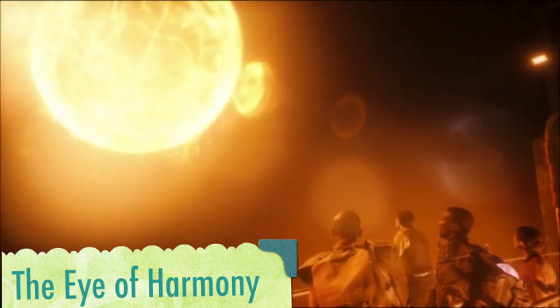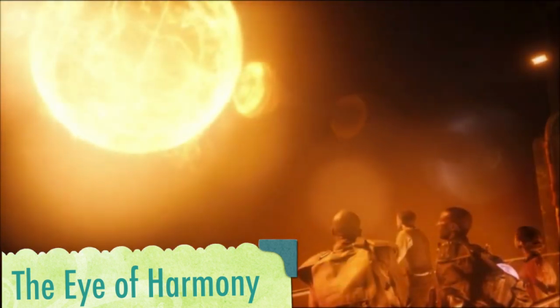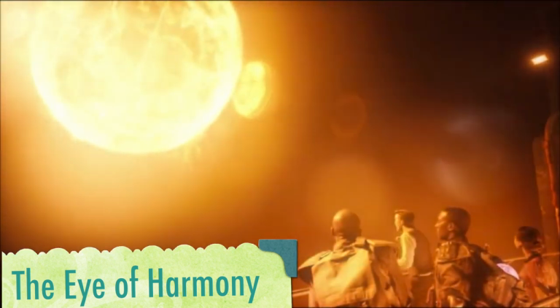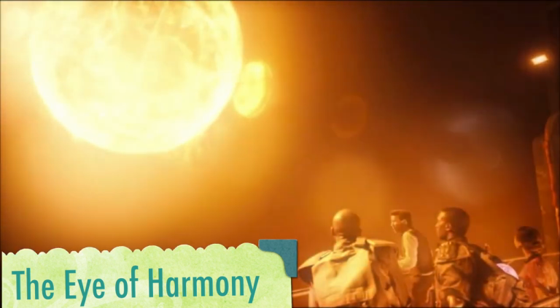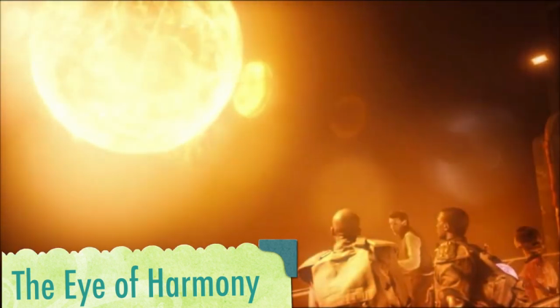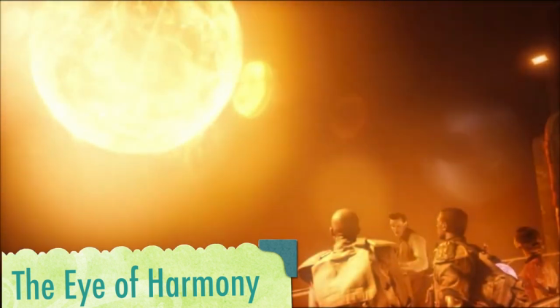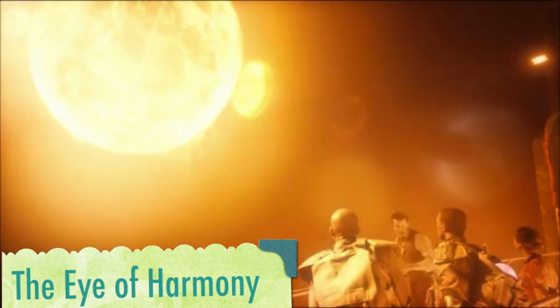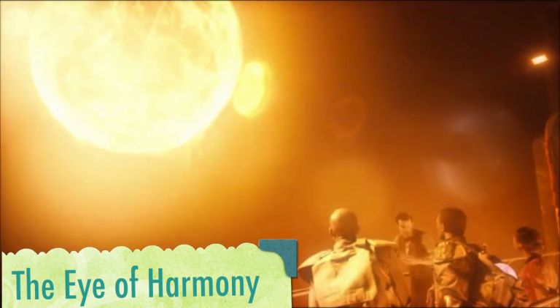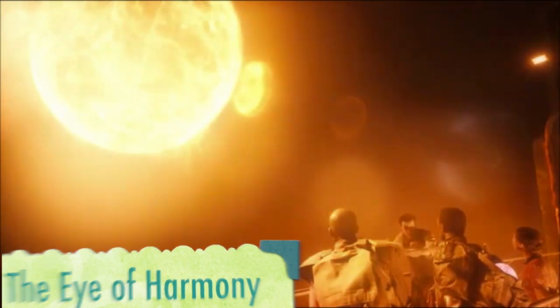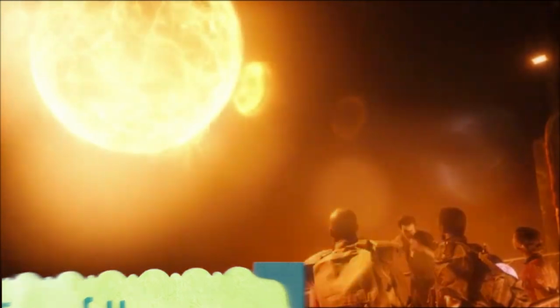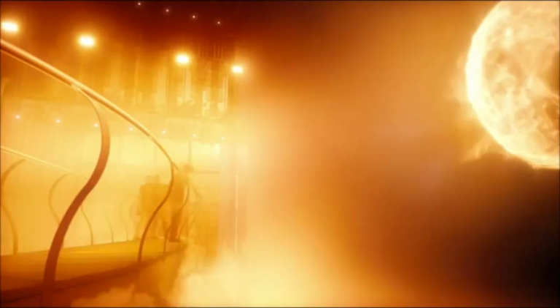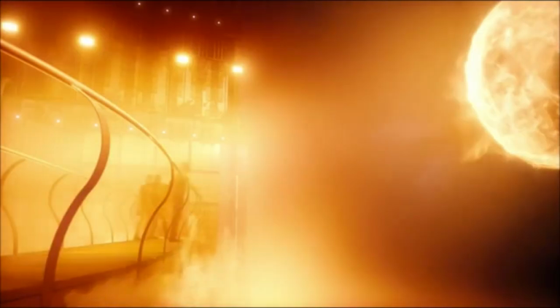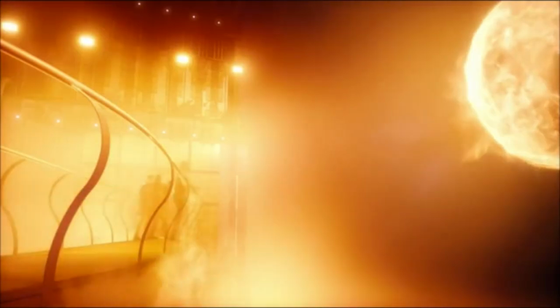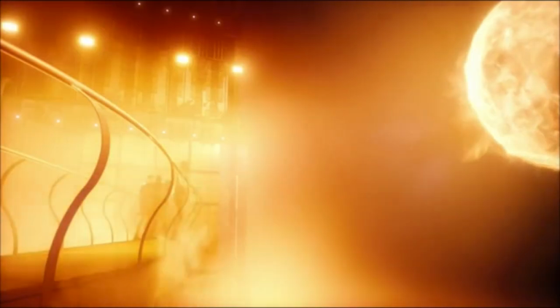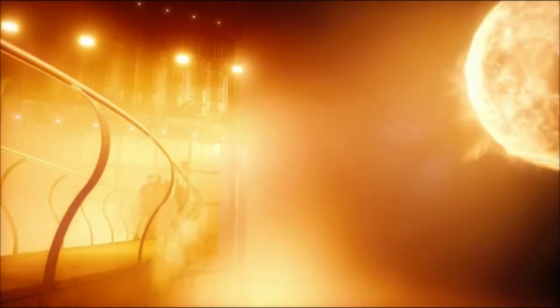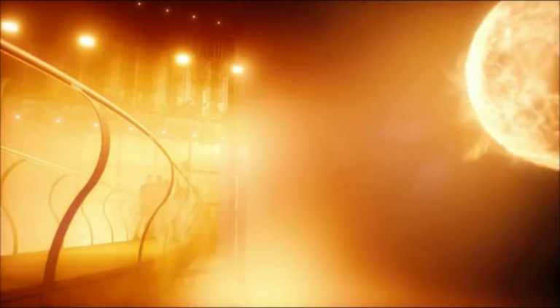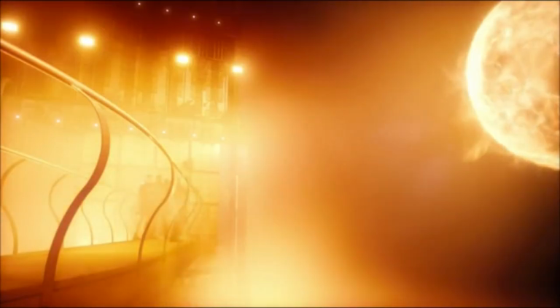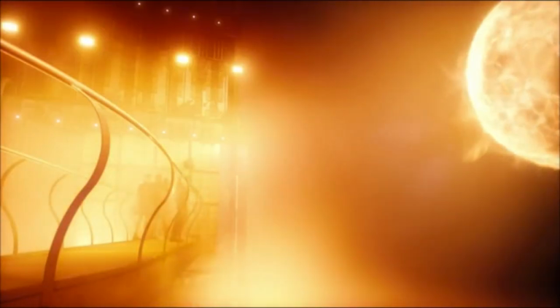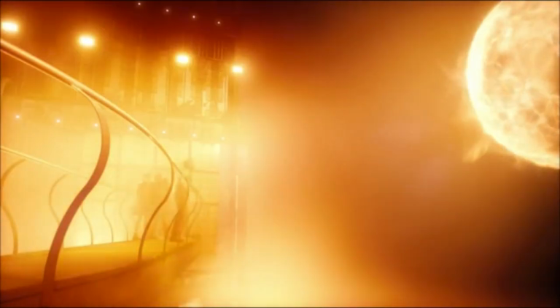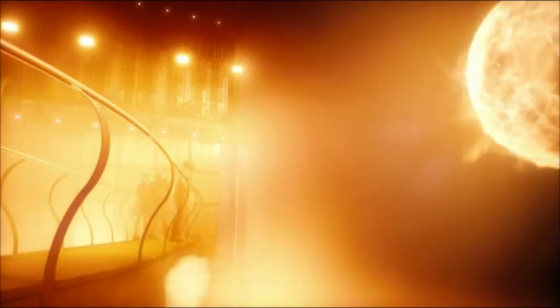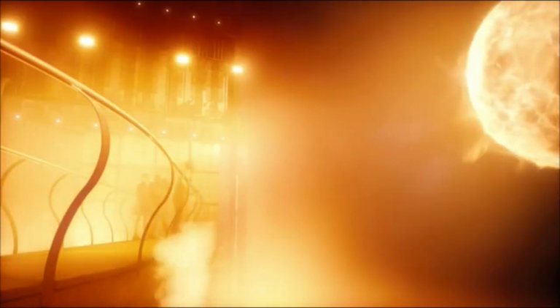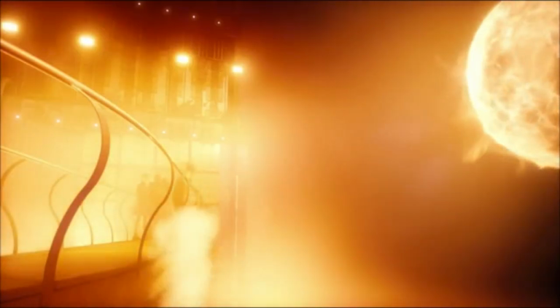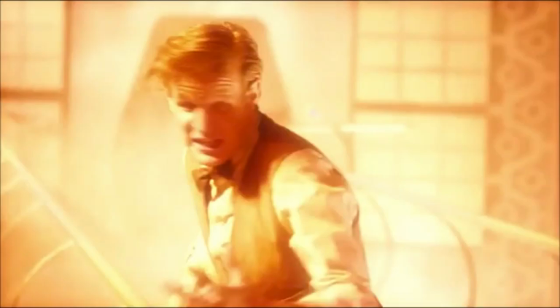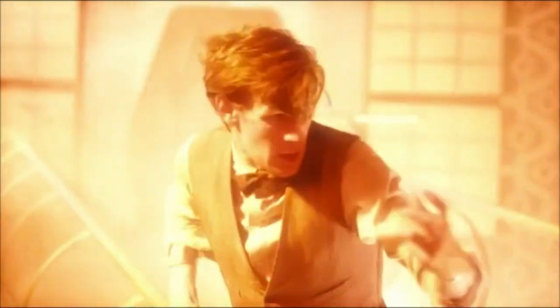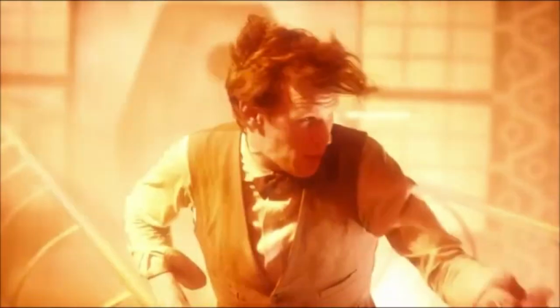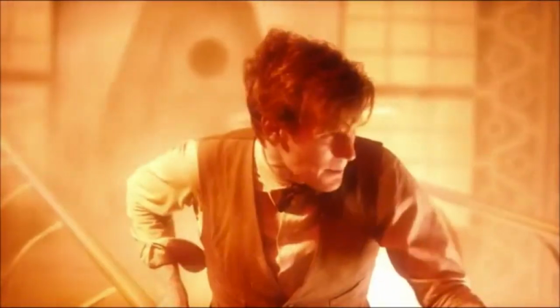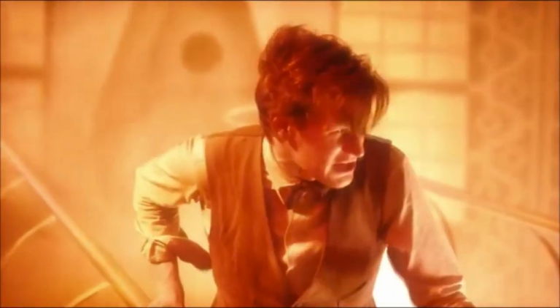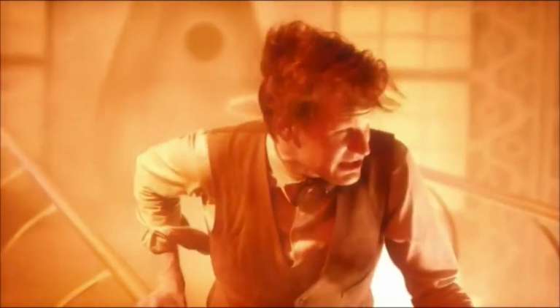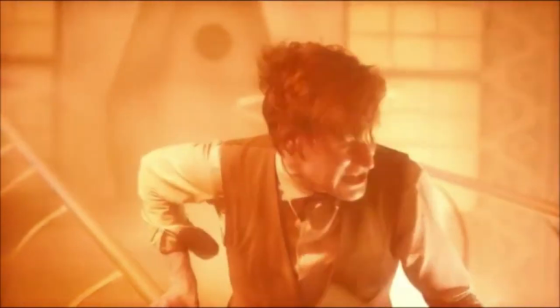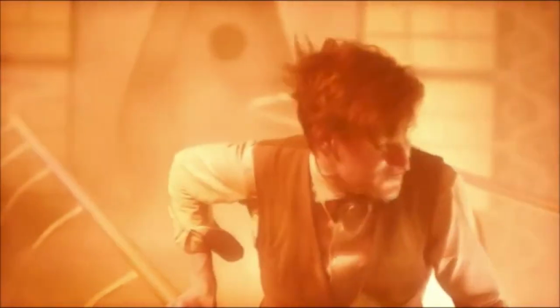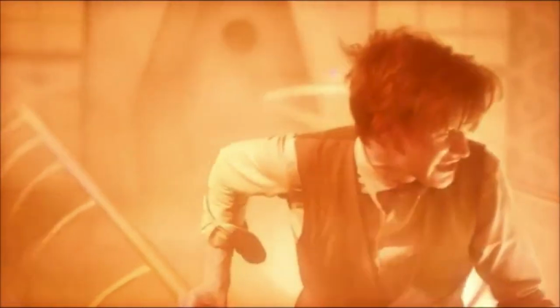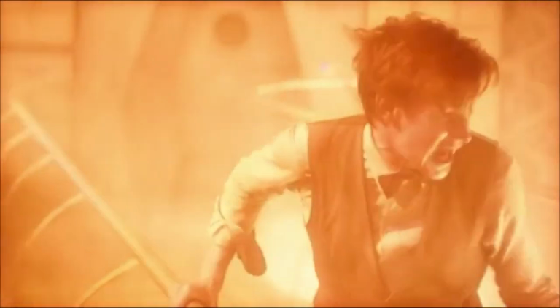Time Lord Engineering — you ripped the star from its orbit, suspended in a permanent state of decay.